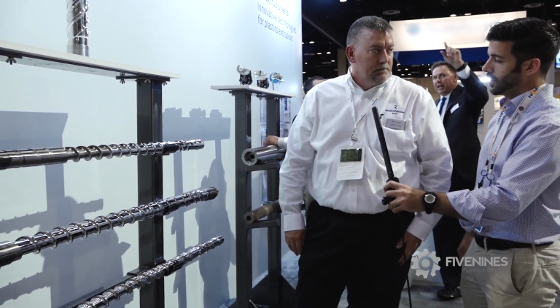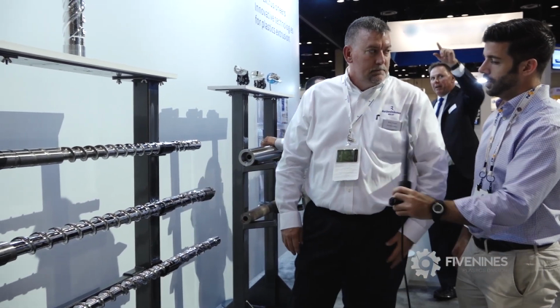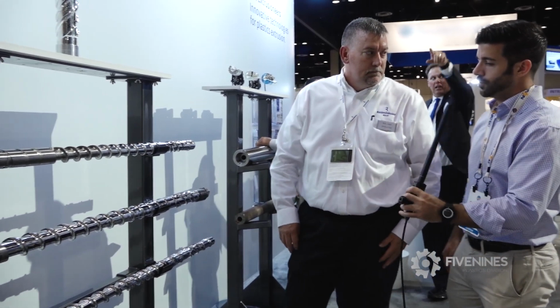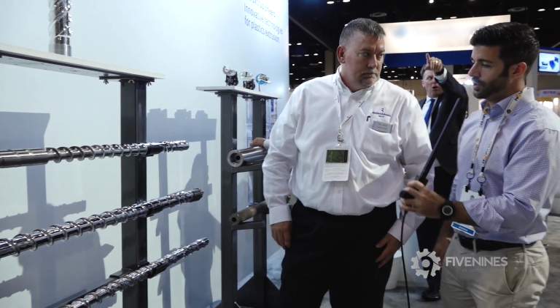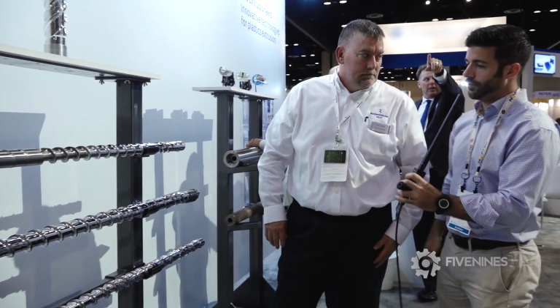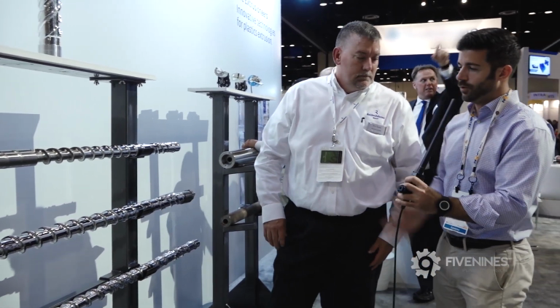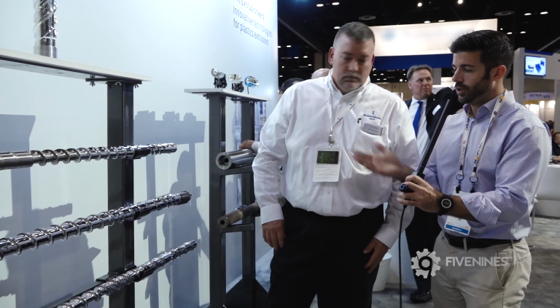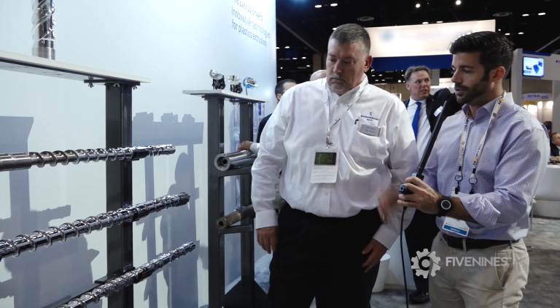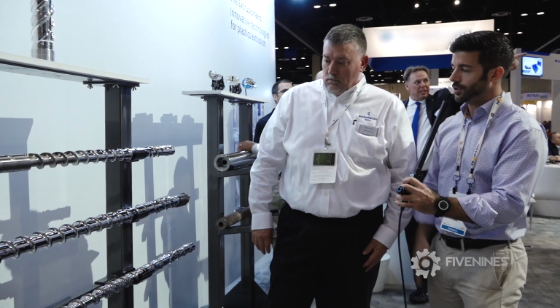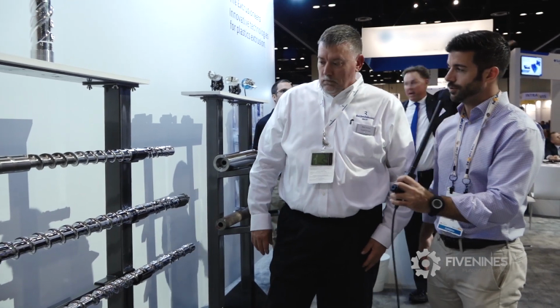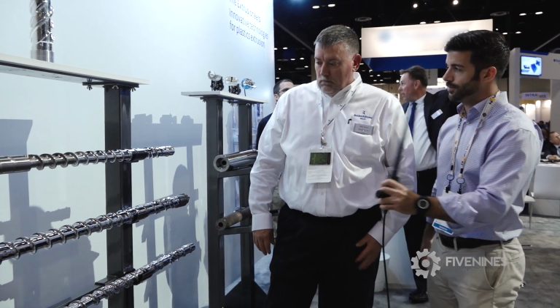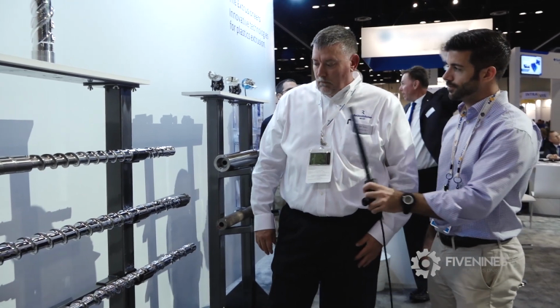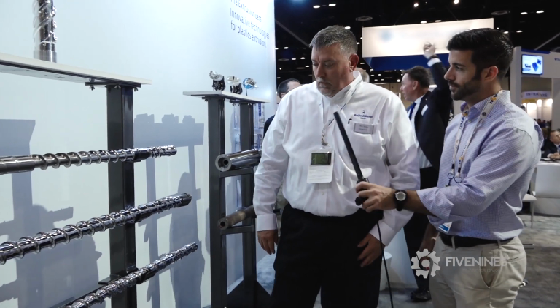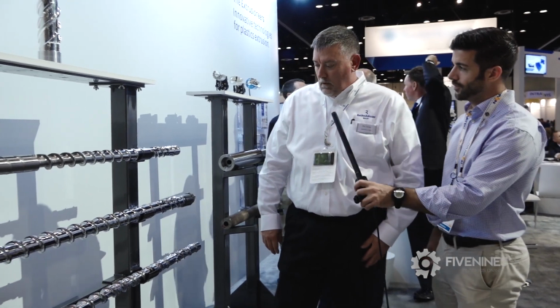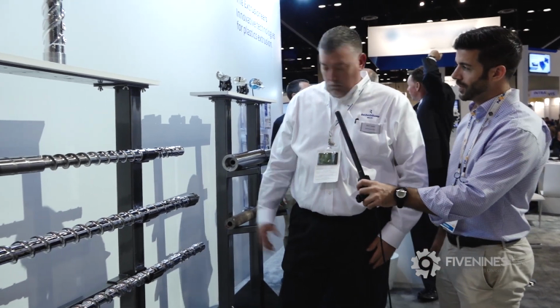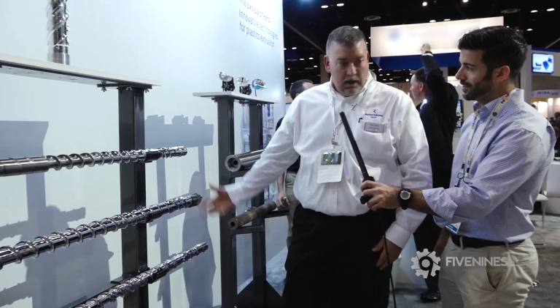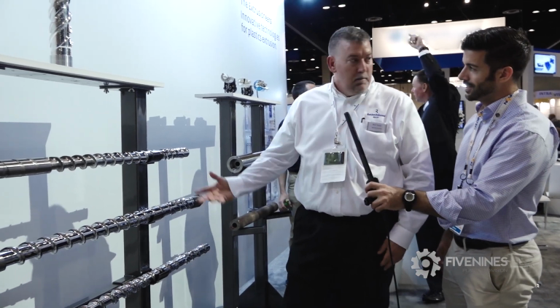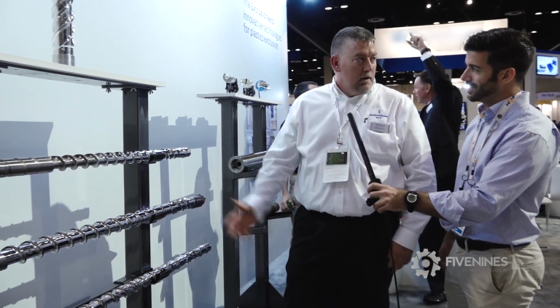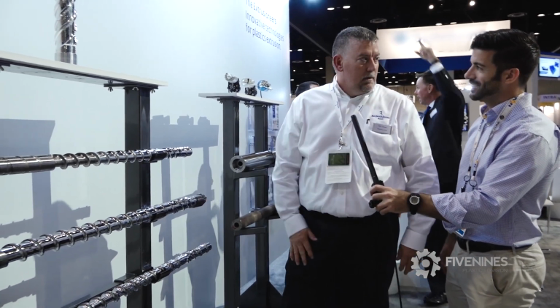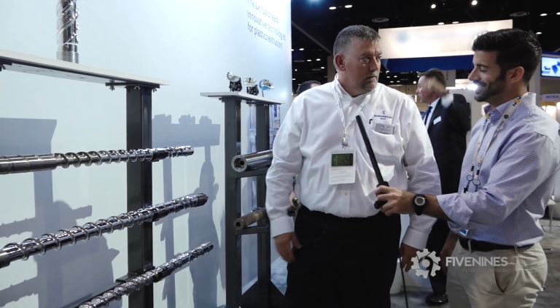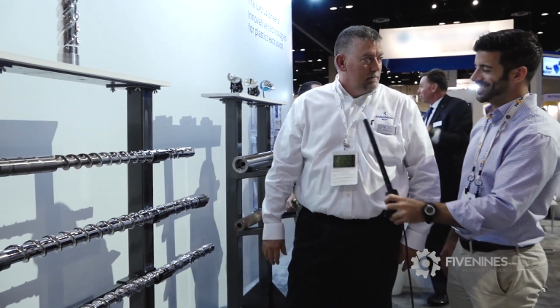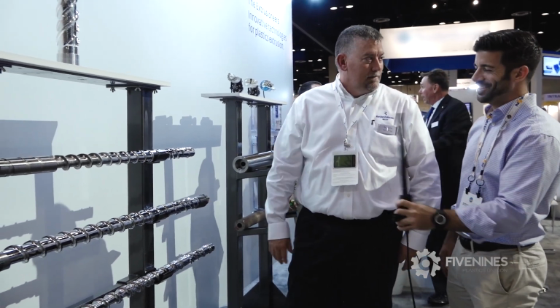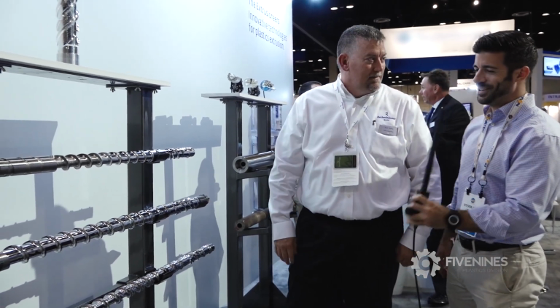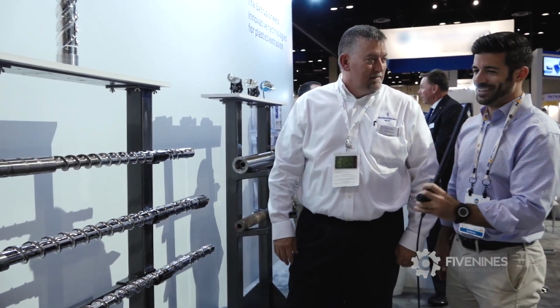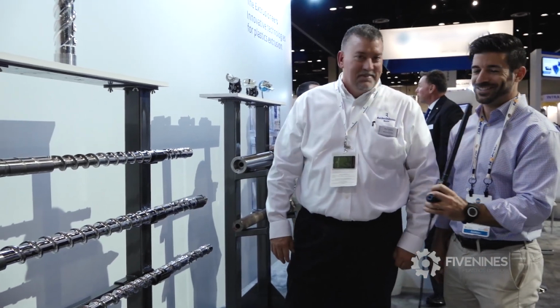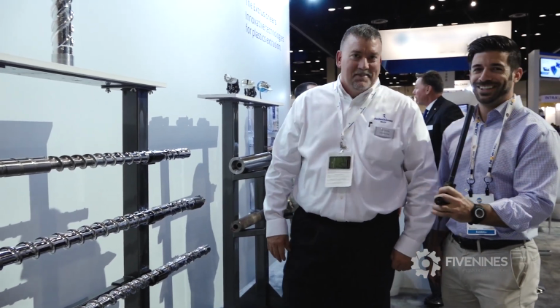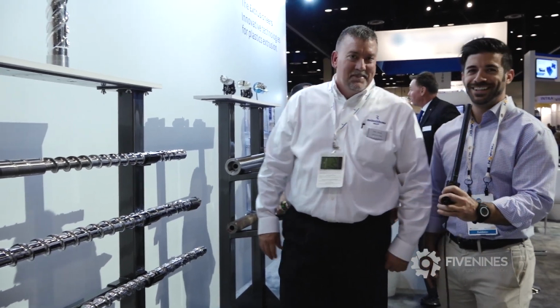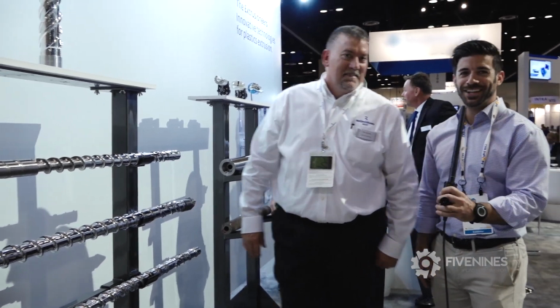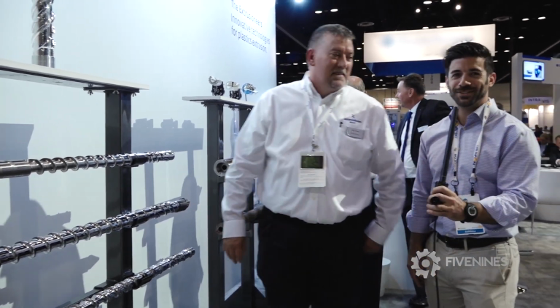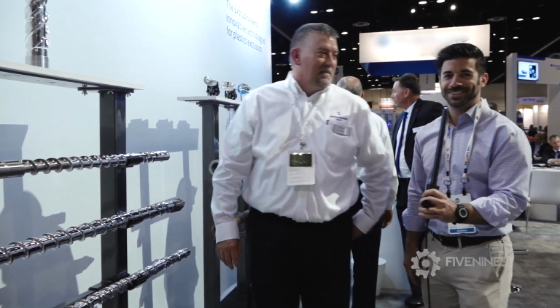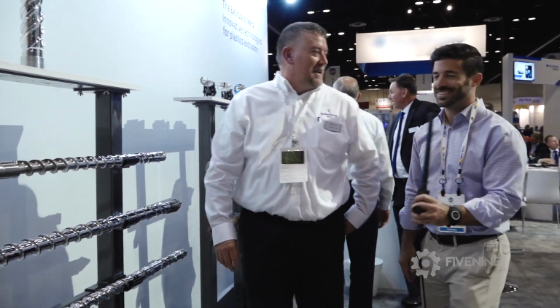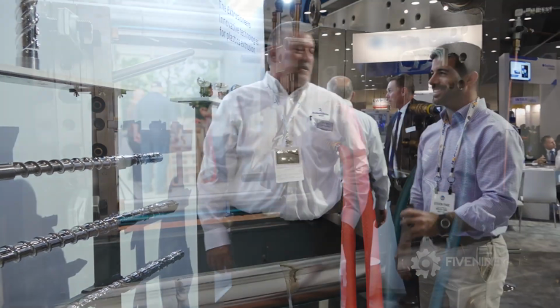What's your favorite part about this screw? The Eagle Barrier. Fair enough. Thank you.